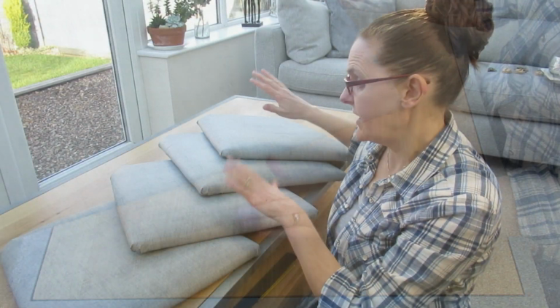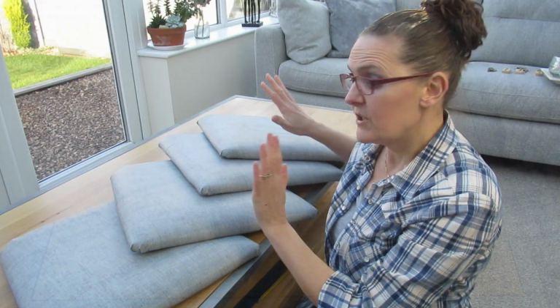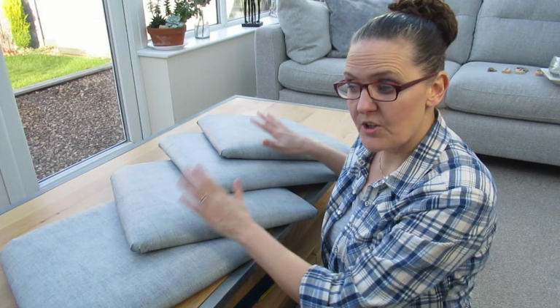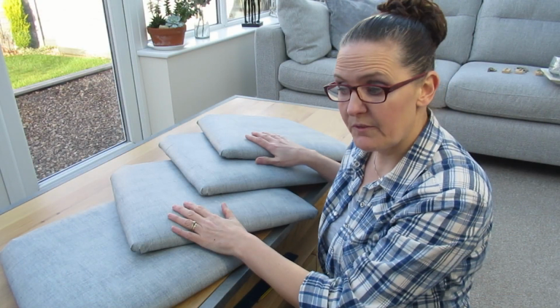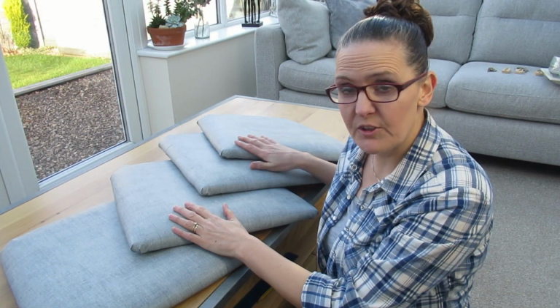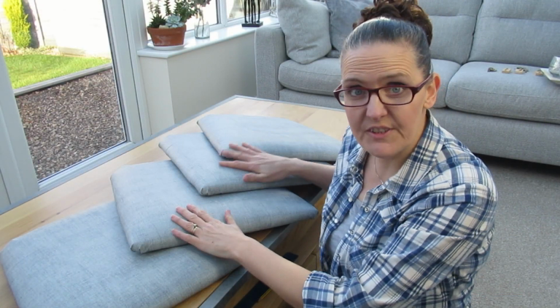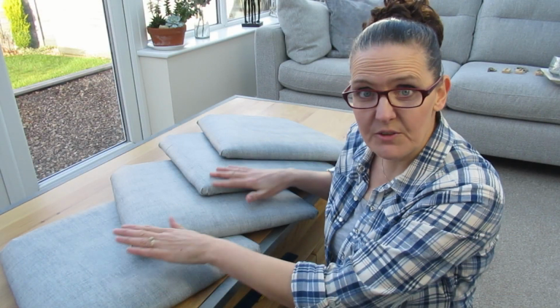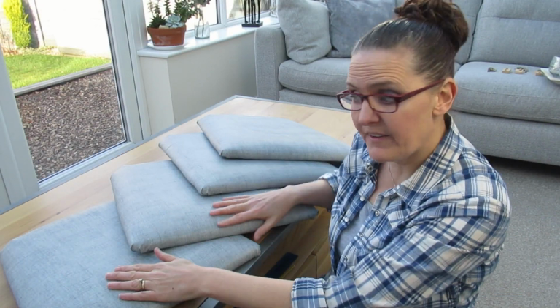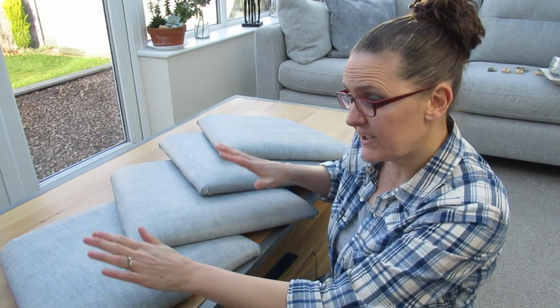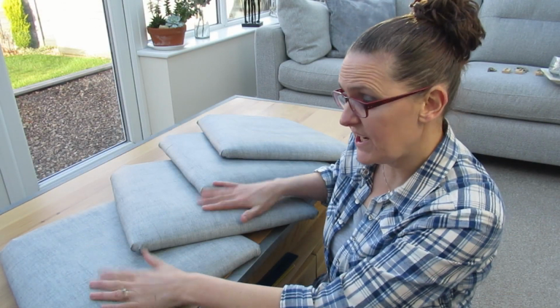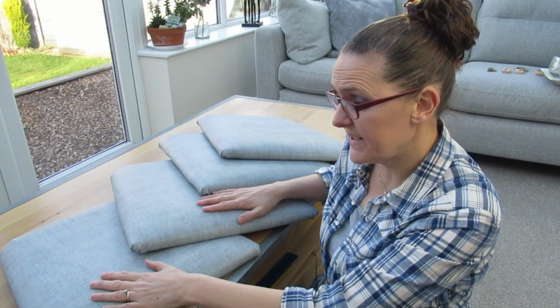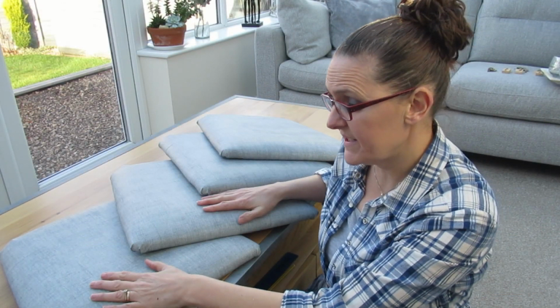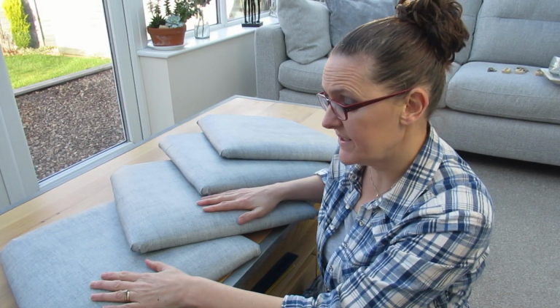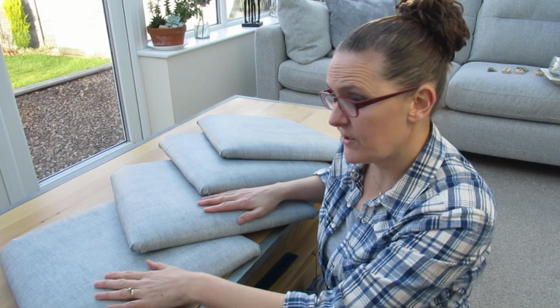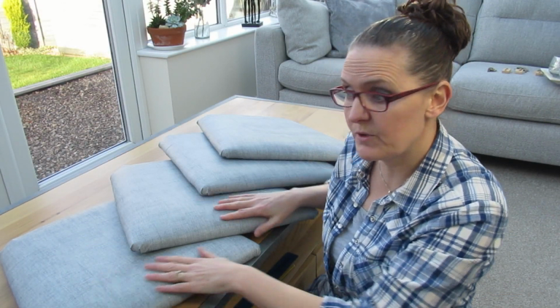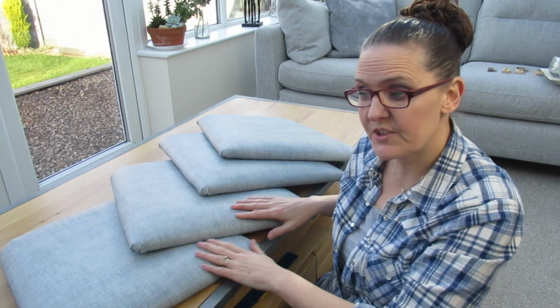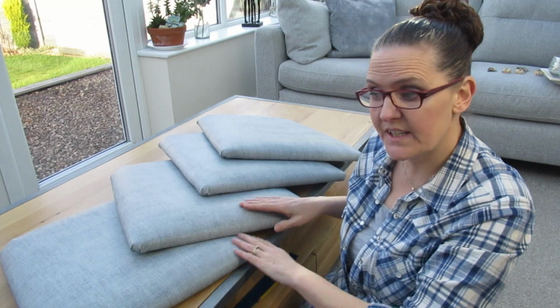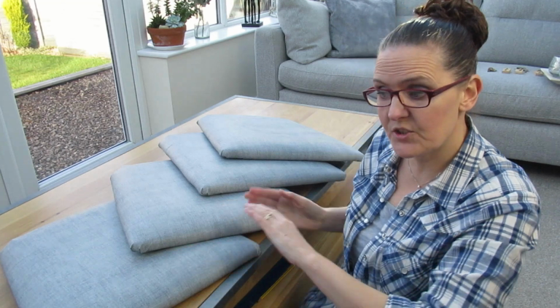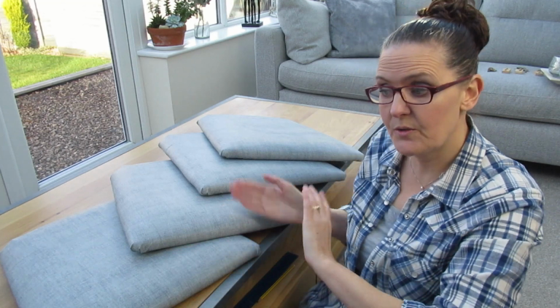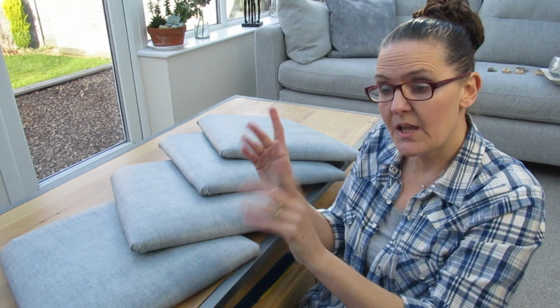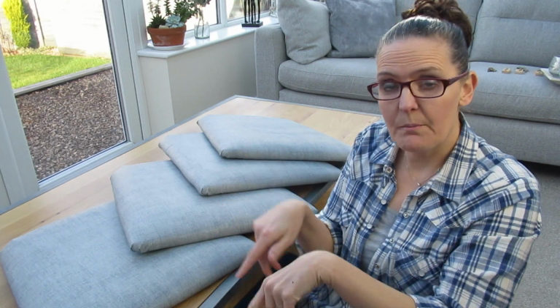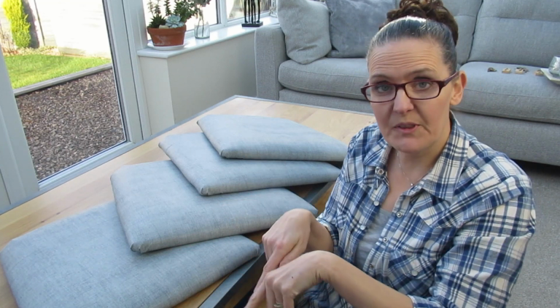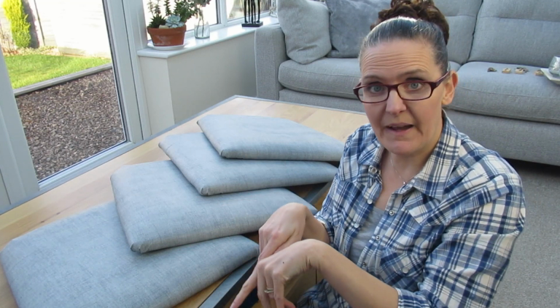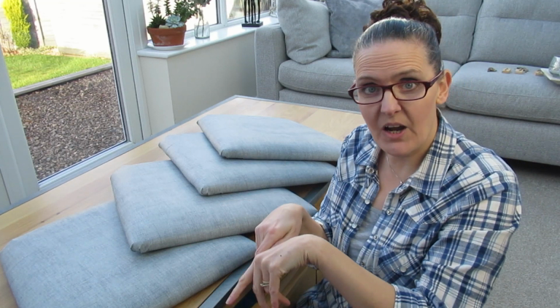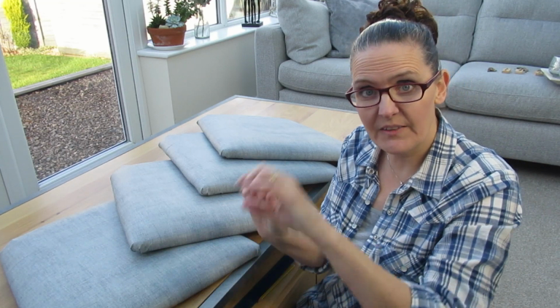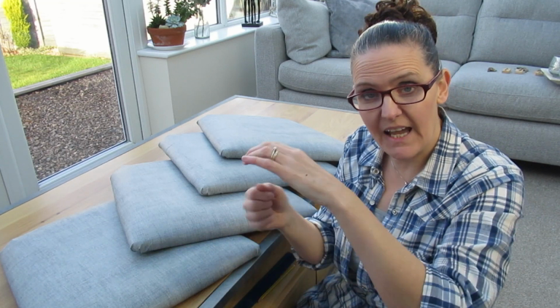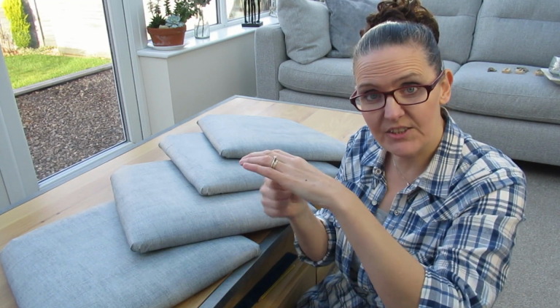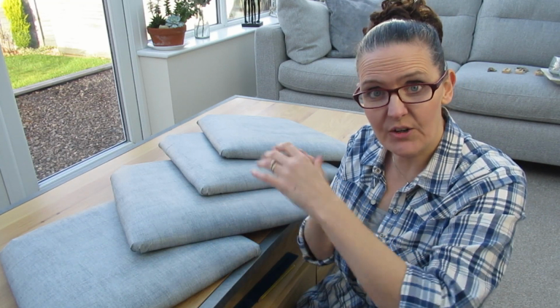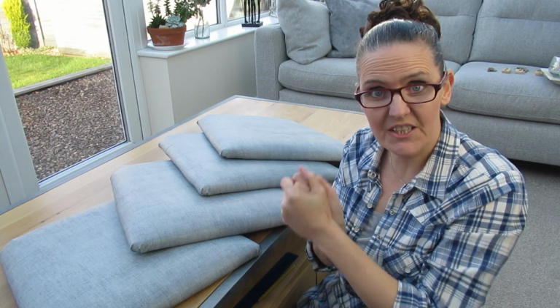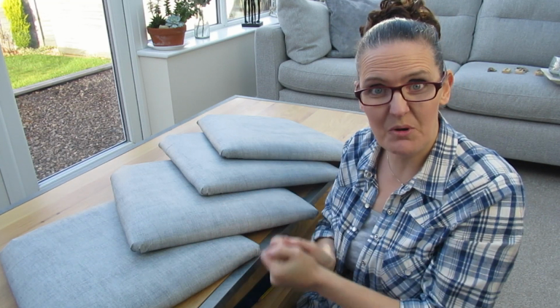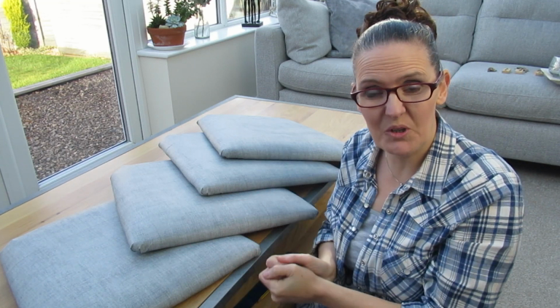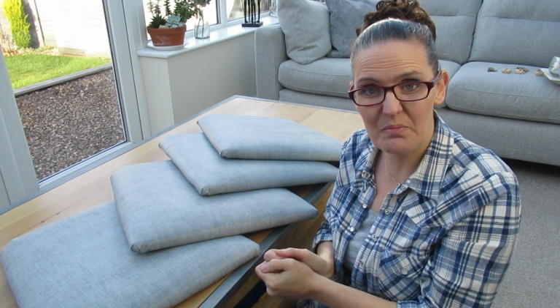We've covered all of our chair seats, so we just need to put them back on and tighten them all up.